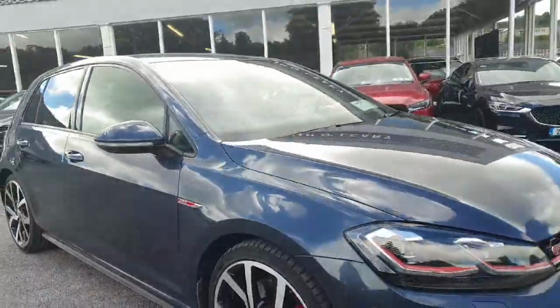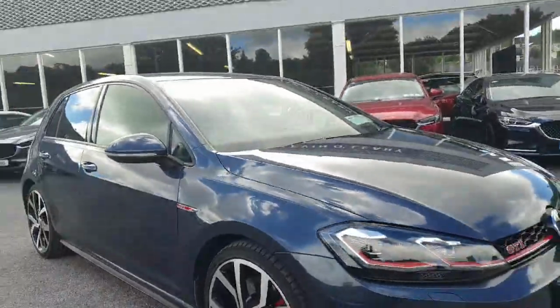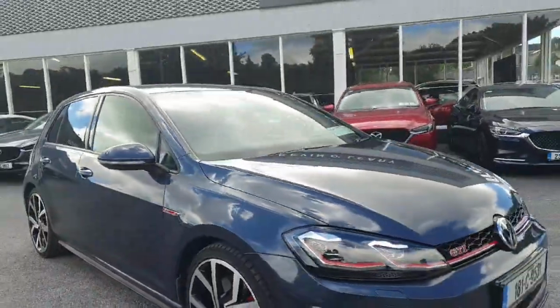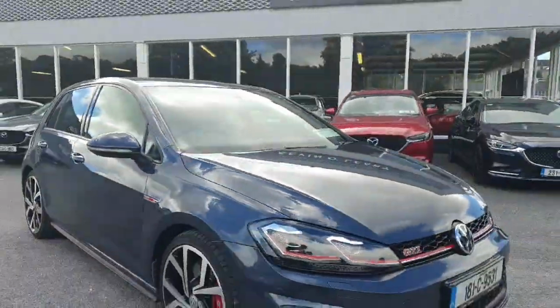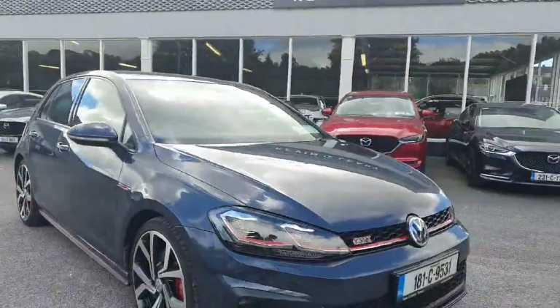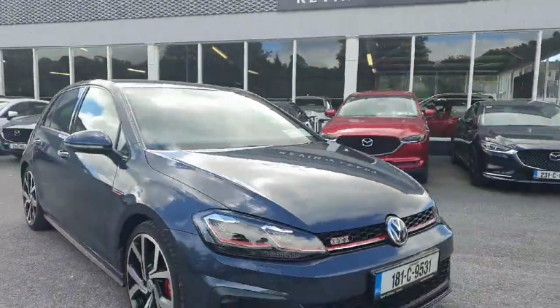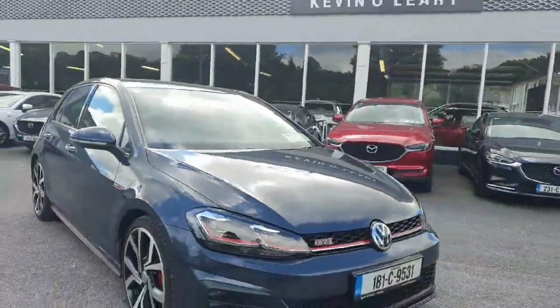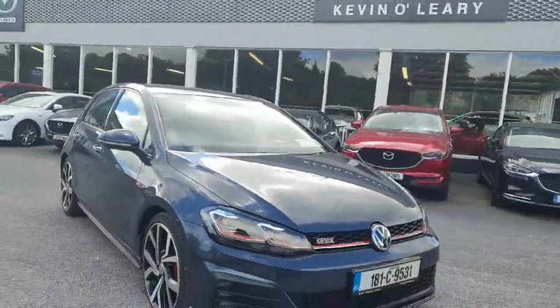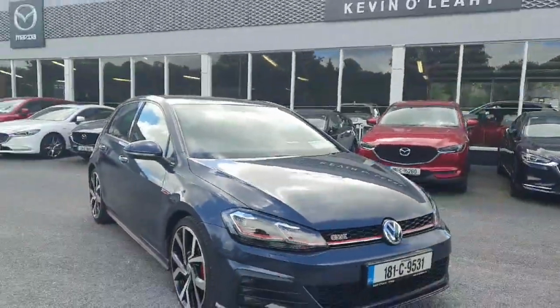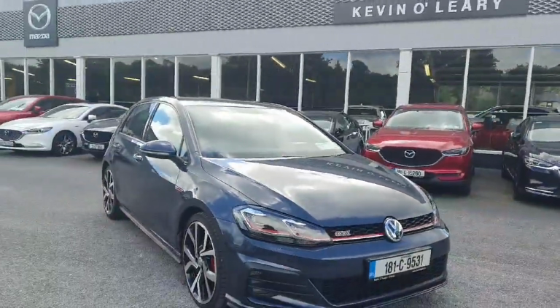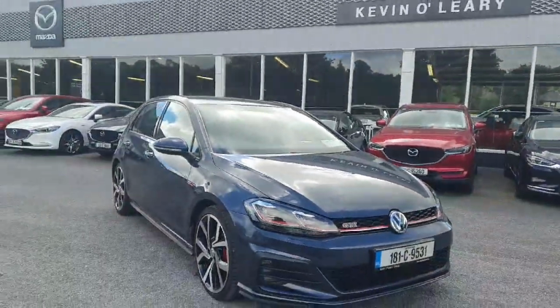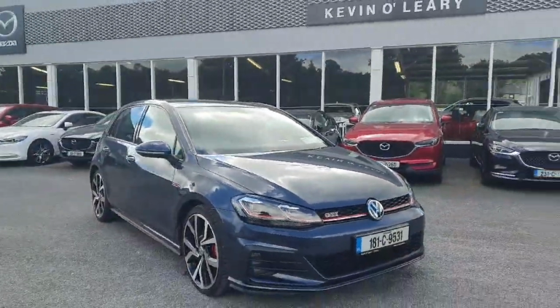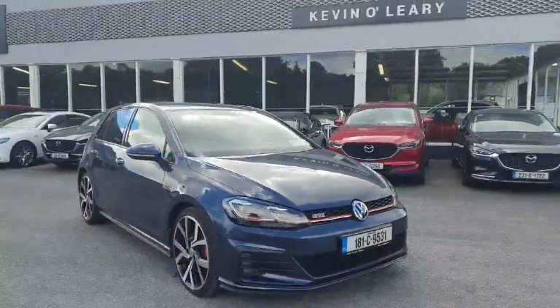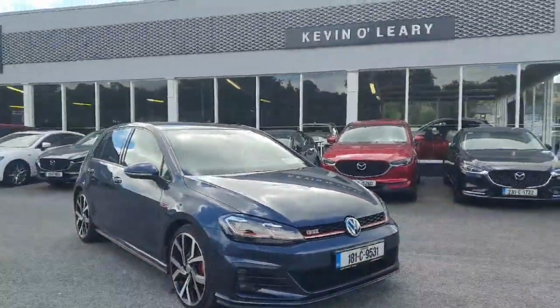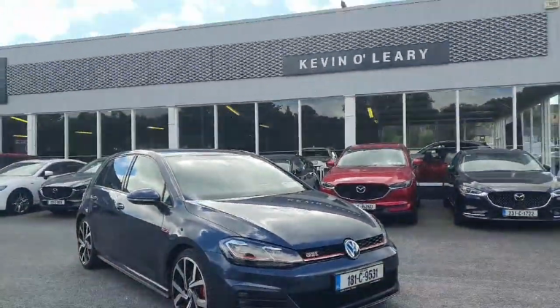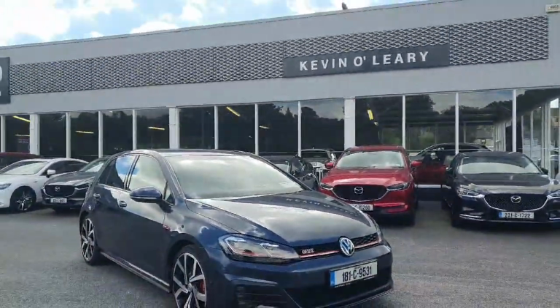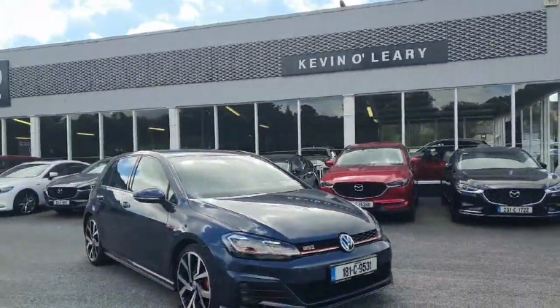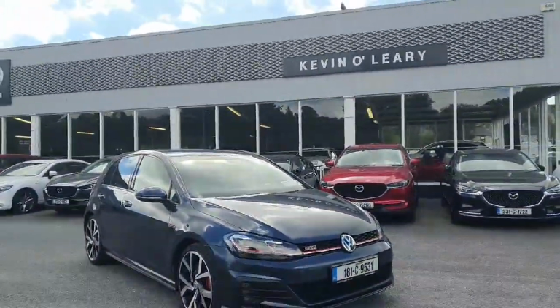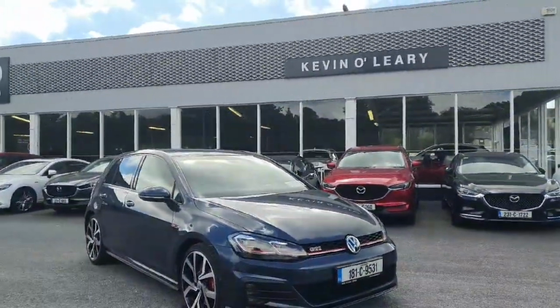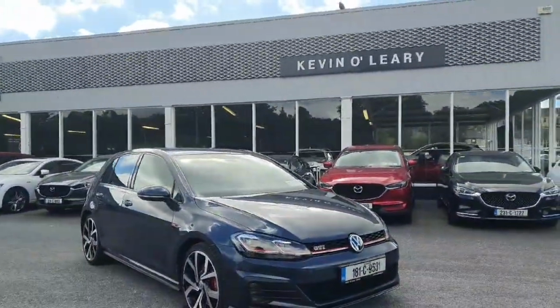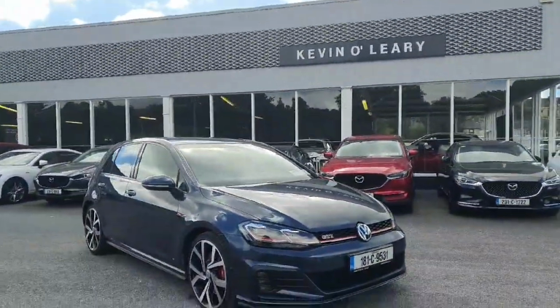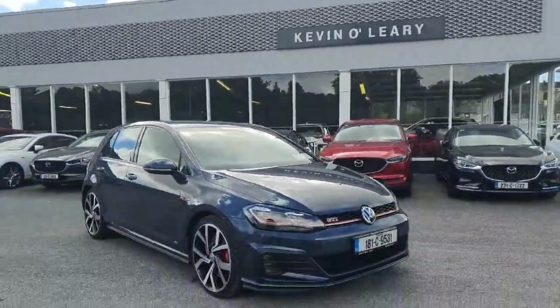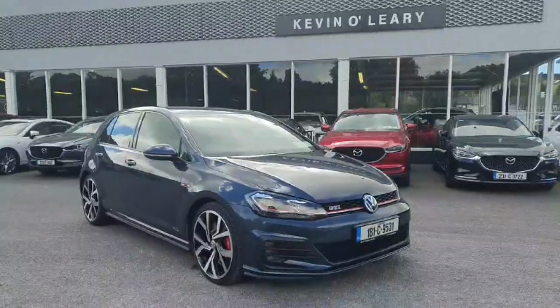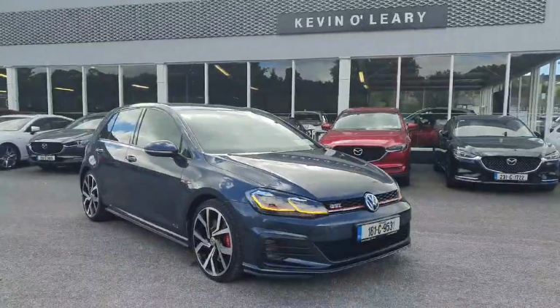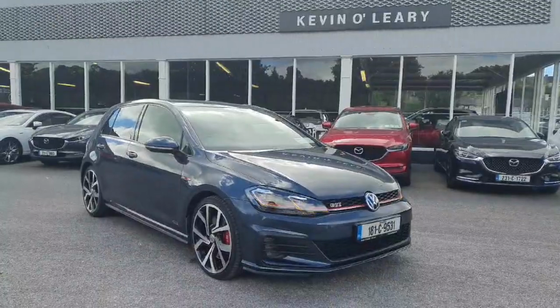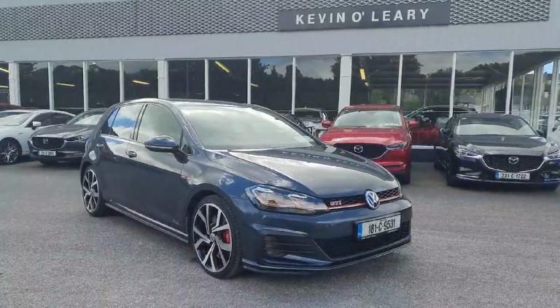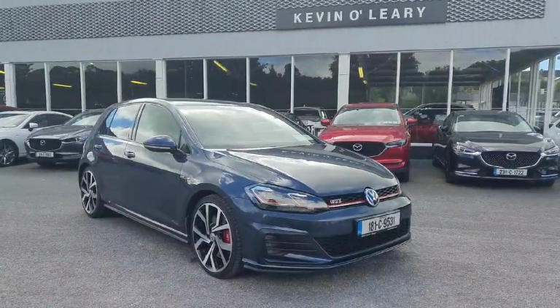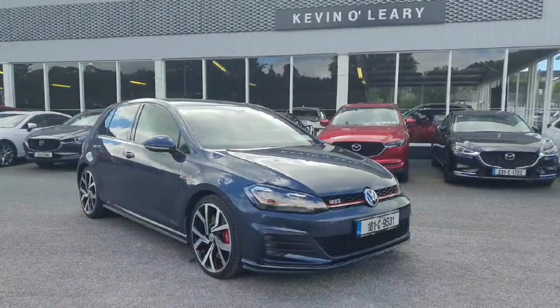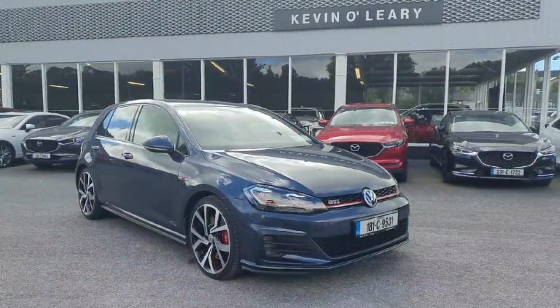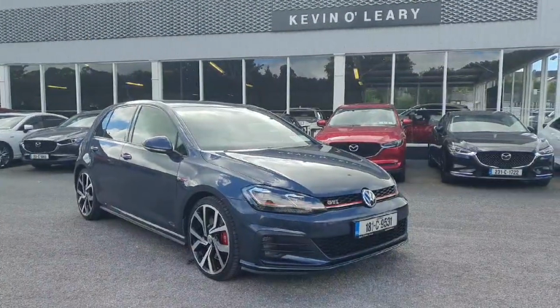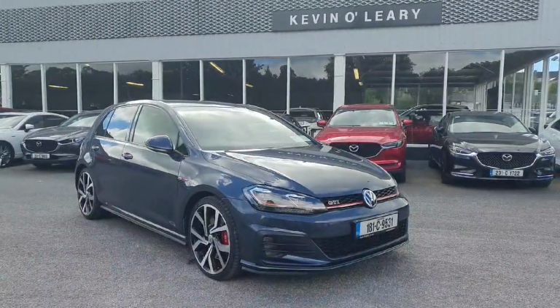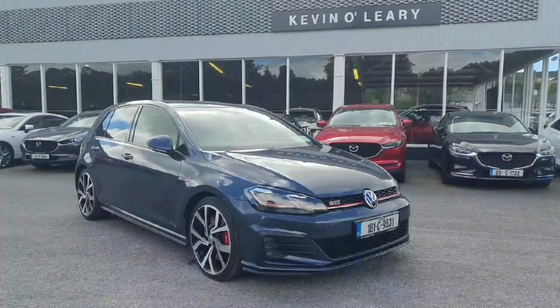This car is available on low-rate finance with zero deposit required, and is available for immediate delivery here at Kevin O'Leary Bandit.